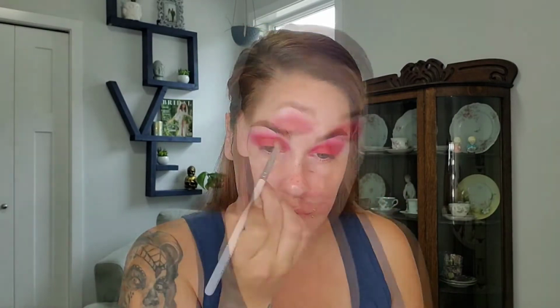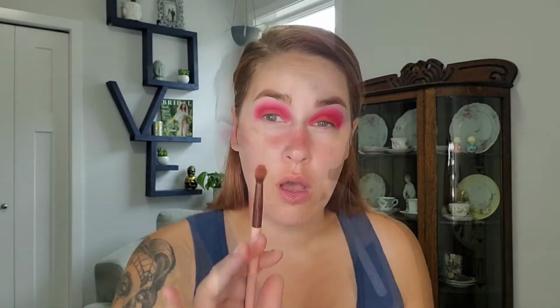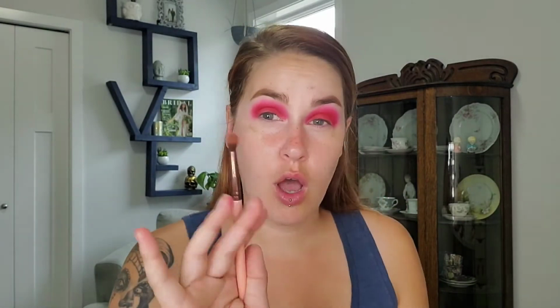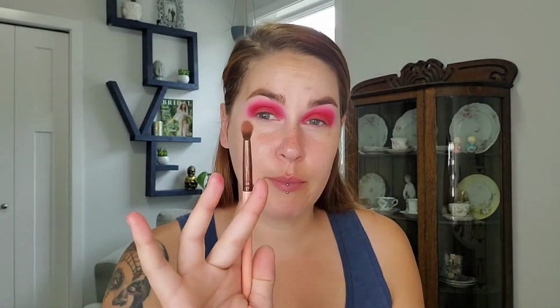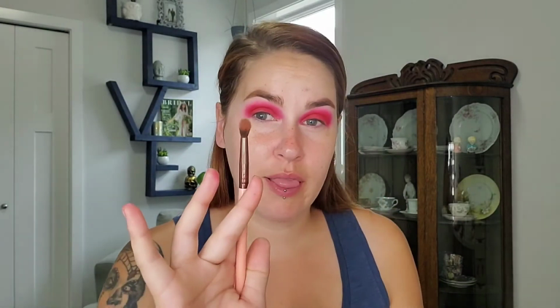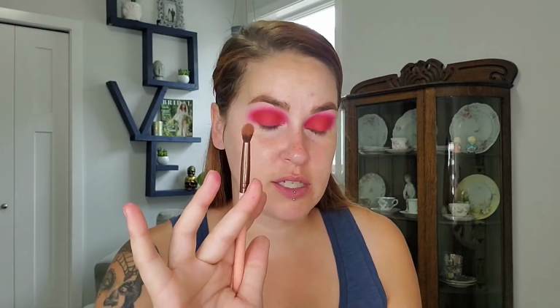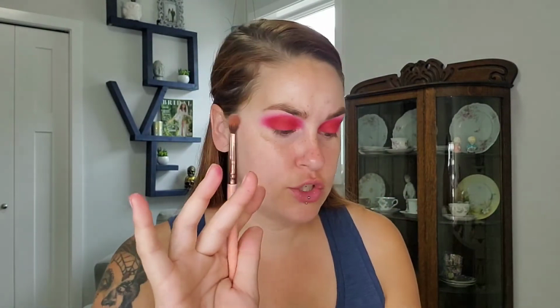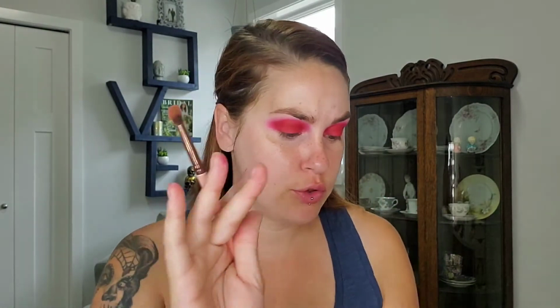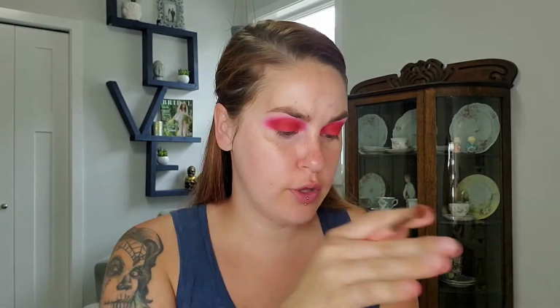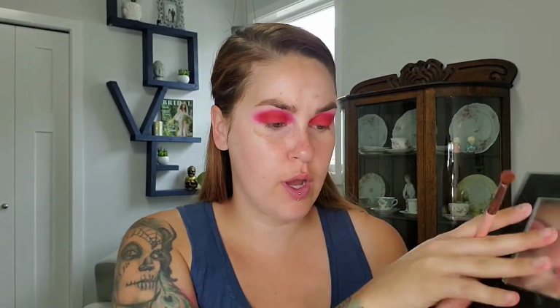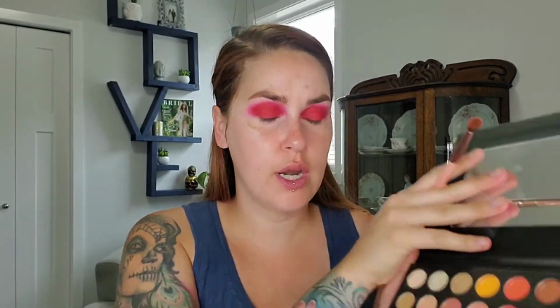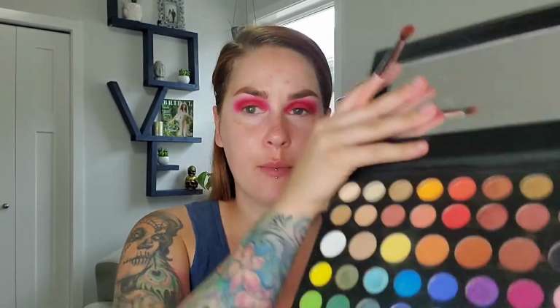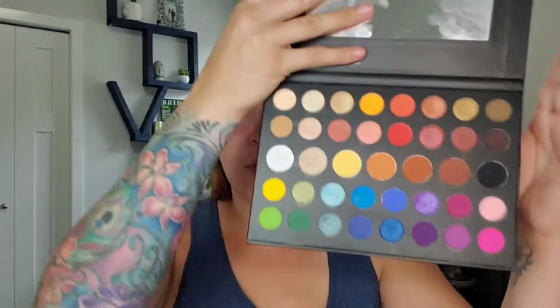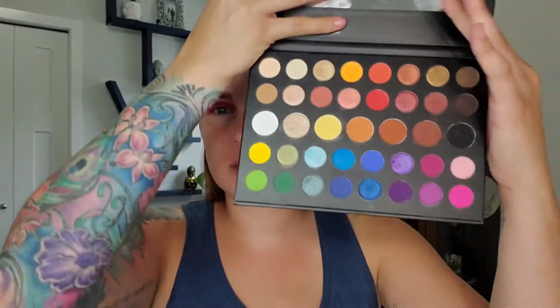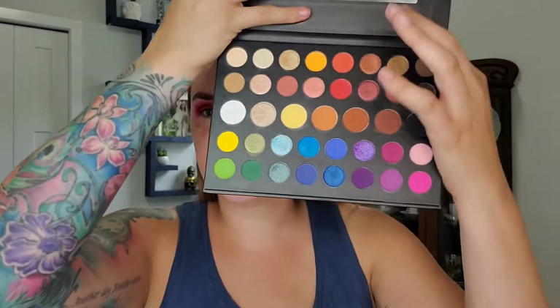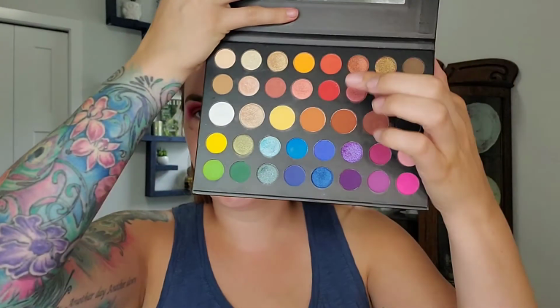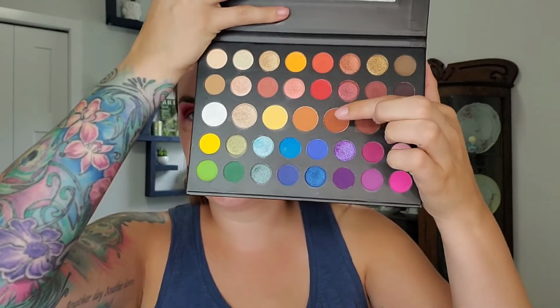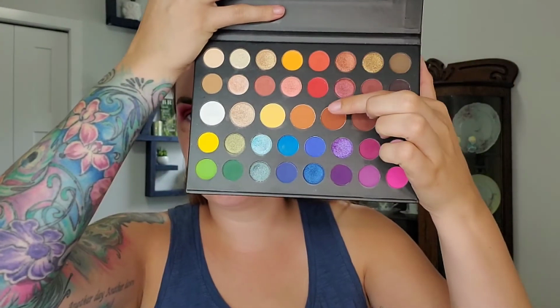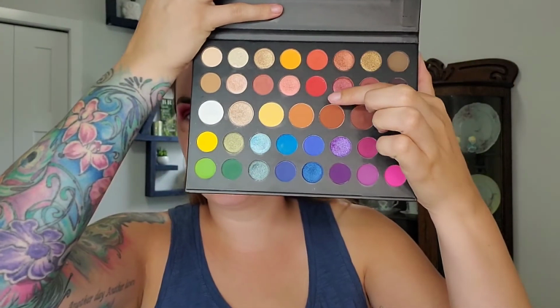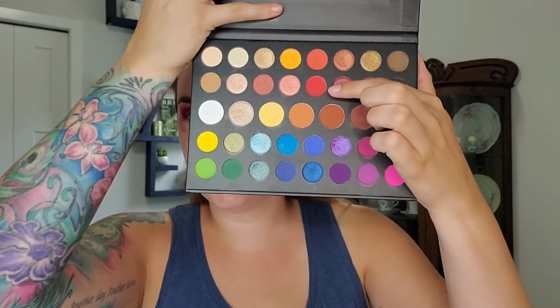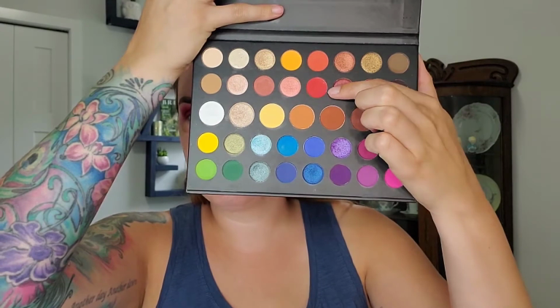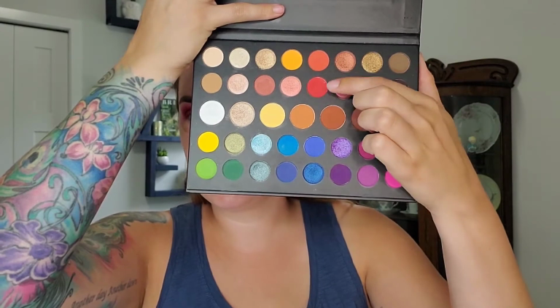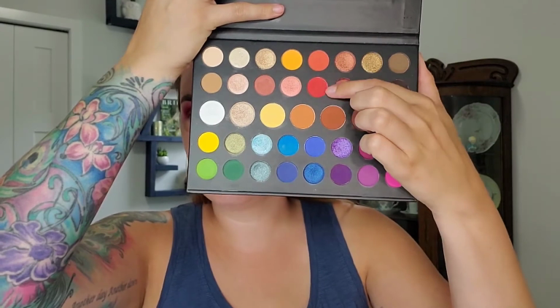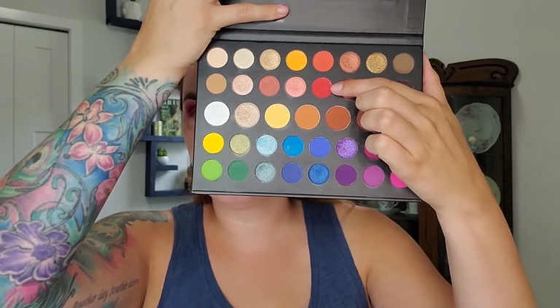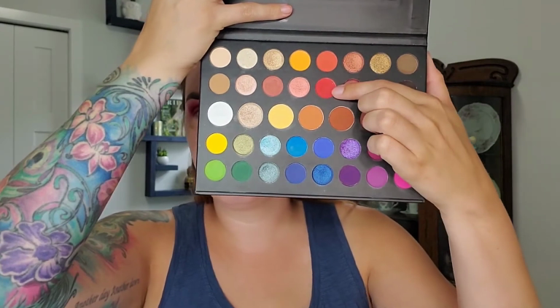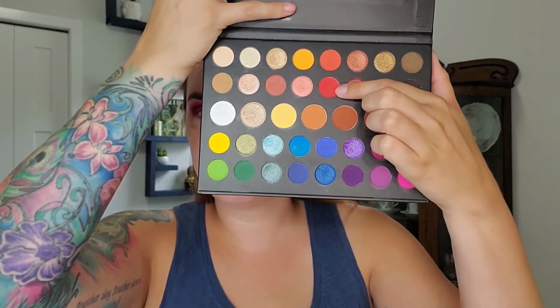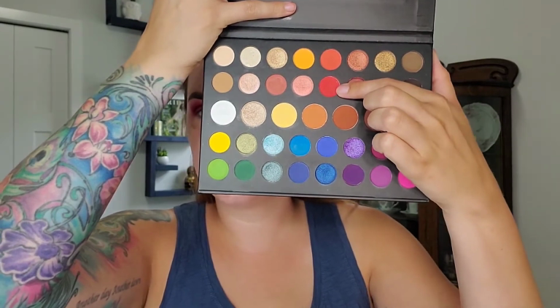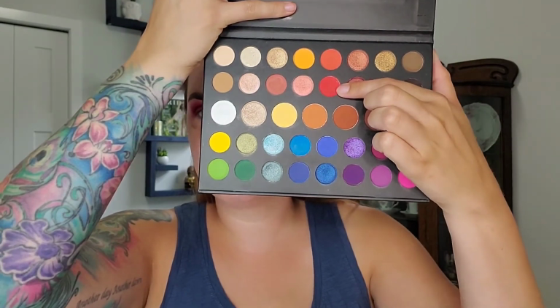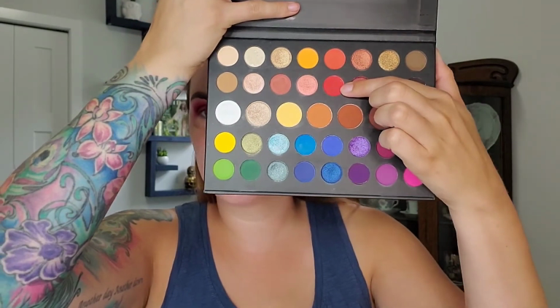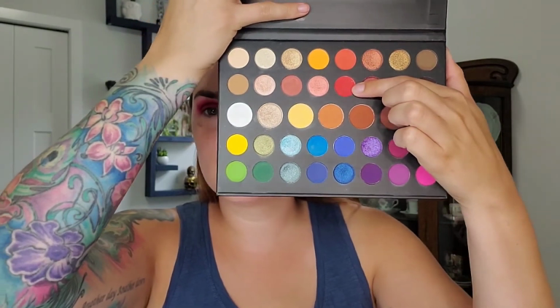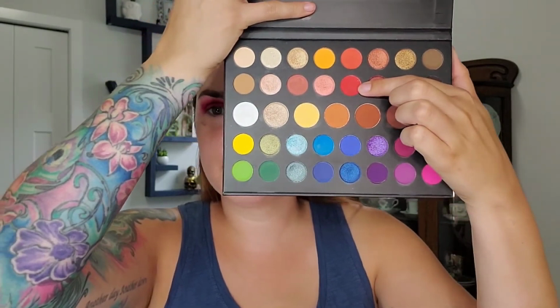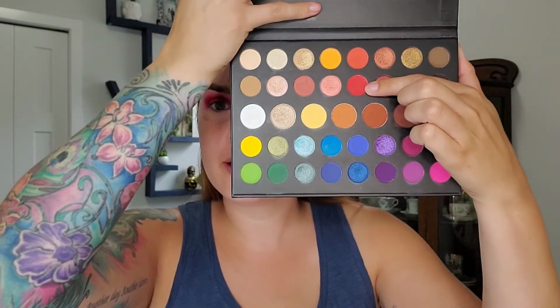On my Luxie 231, I'm going to take You're Kidding Me from the James Charles palette.